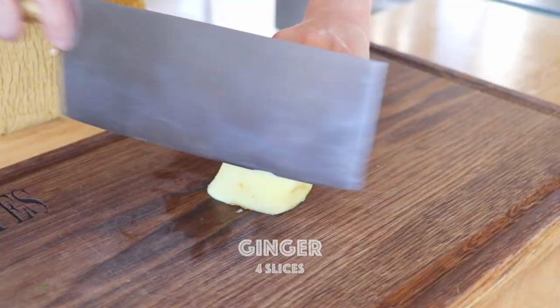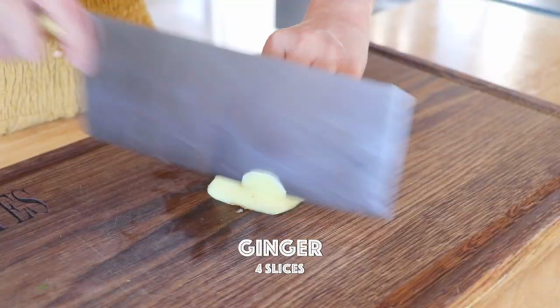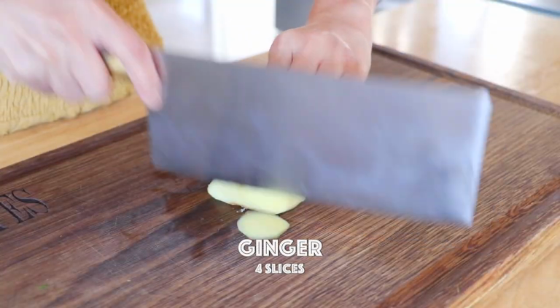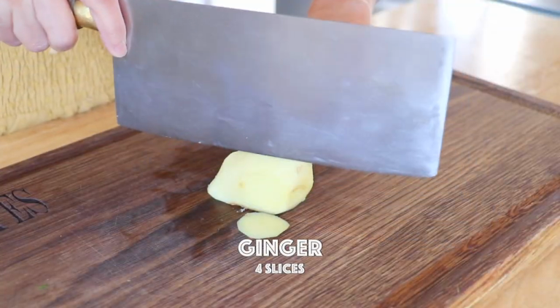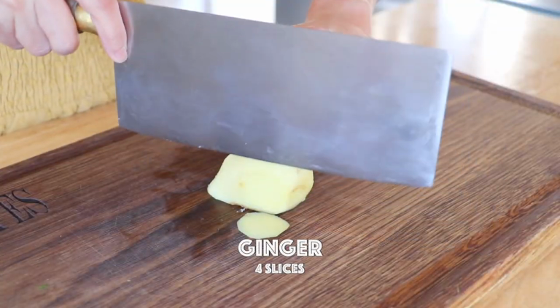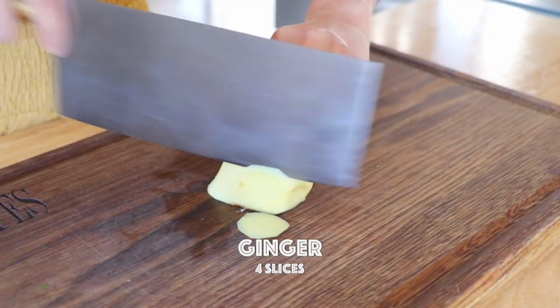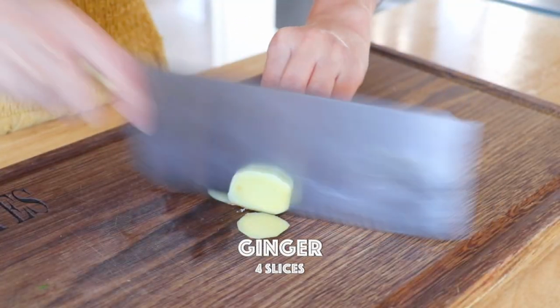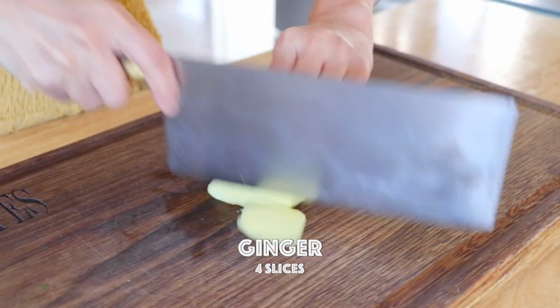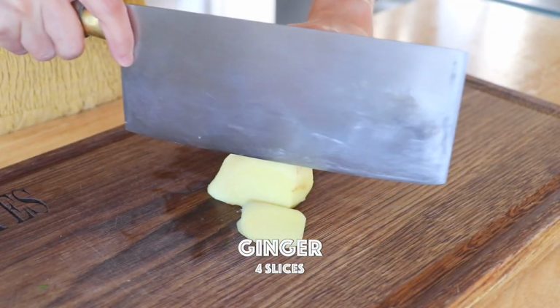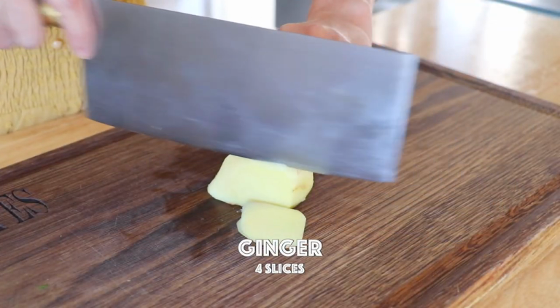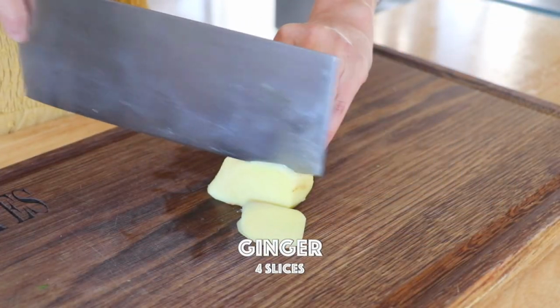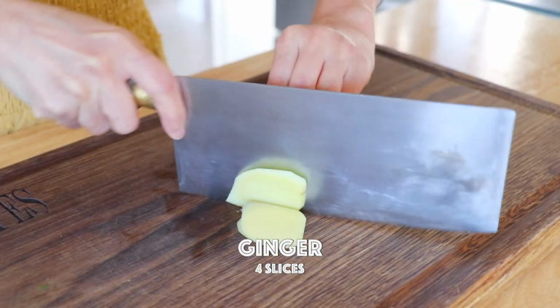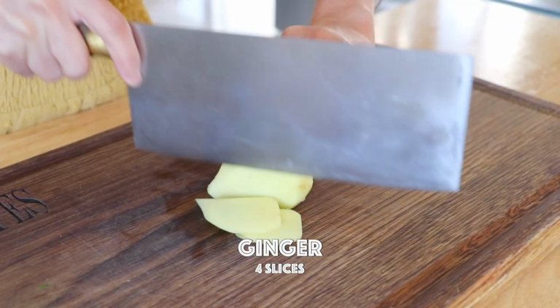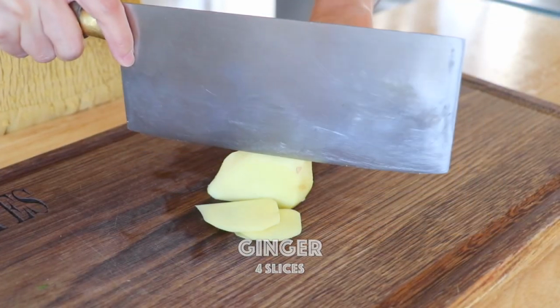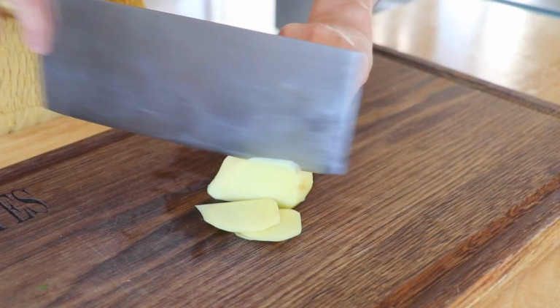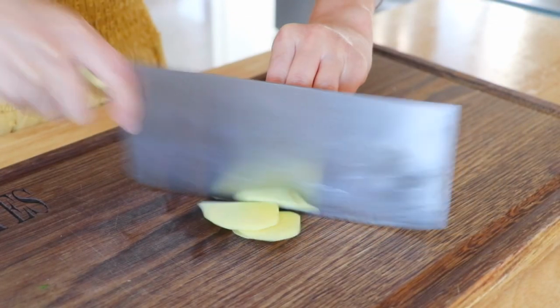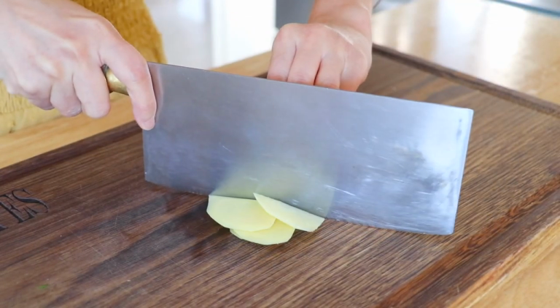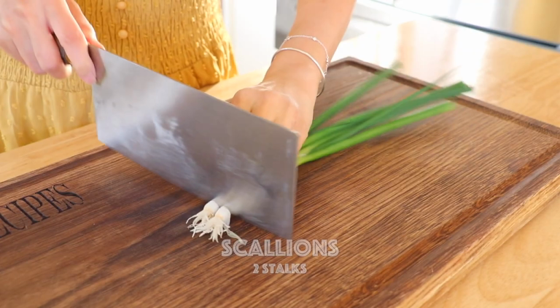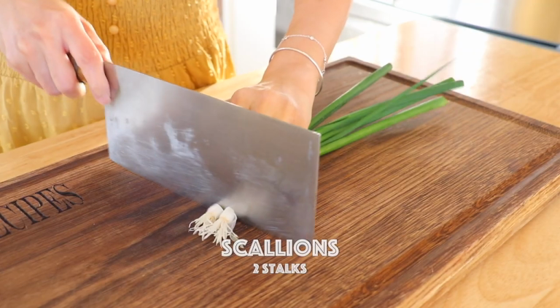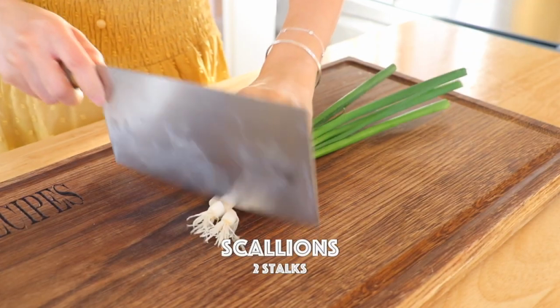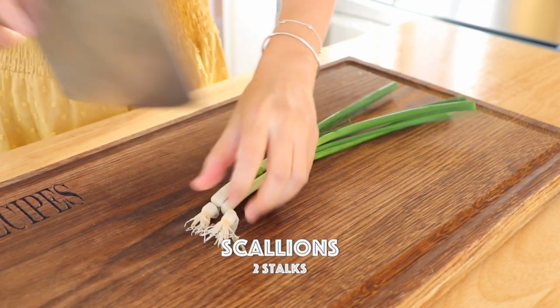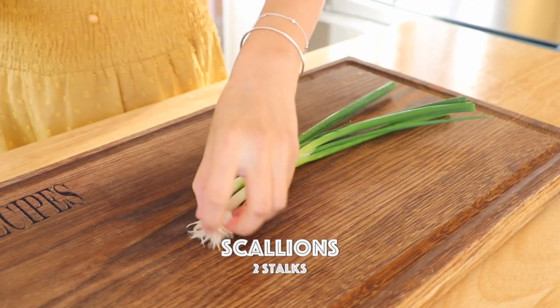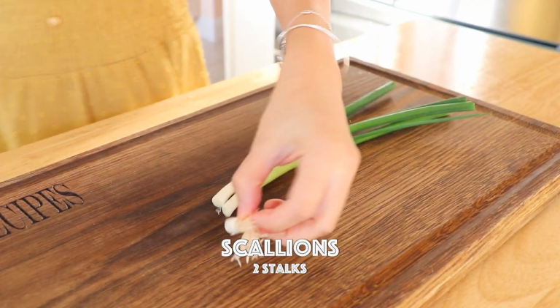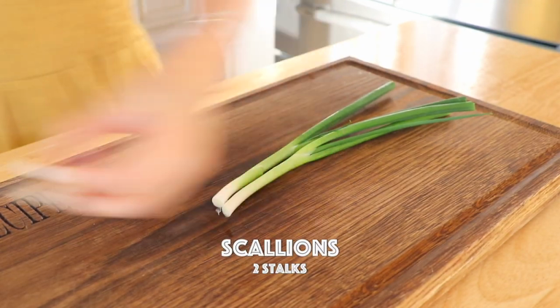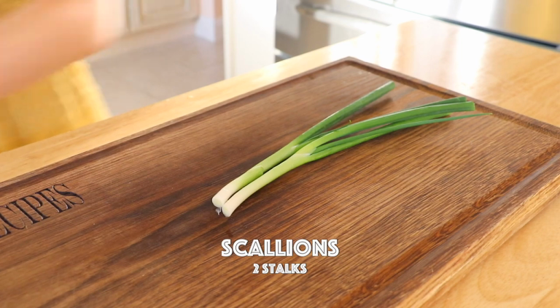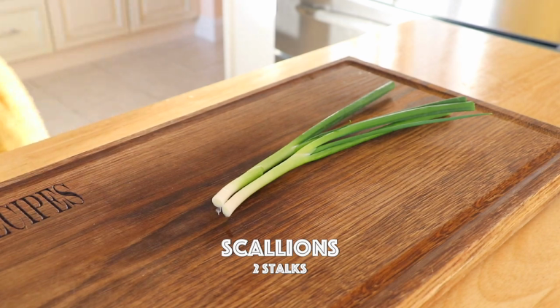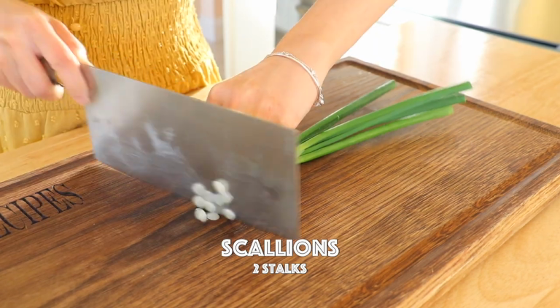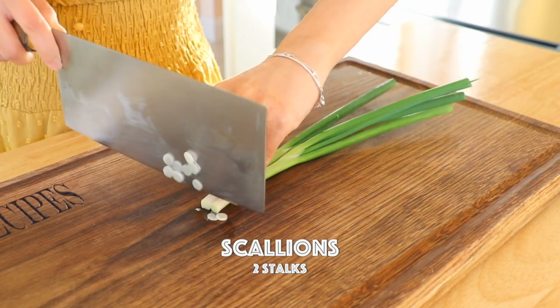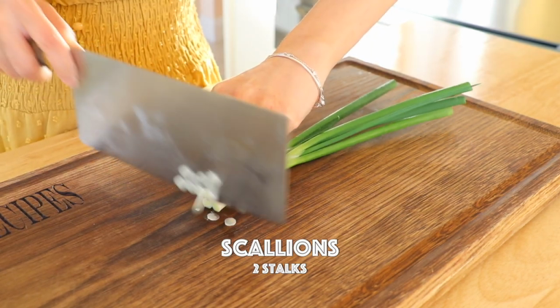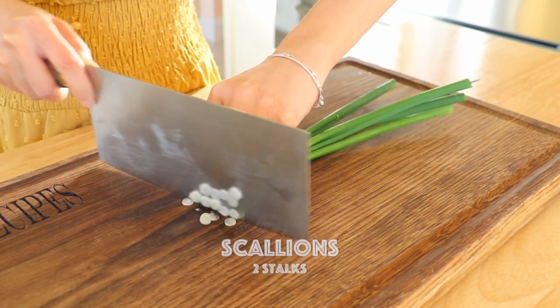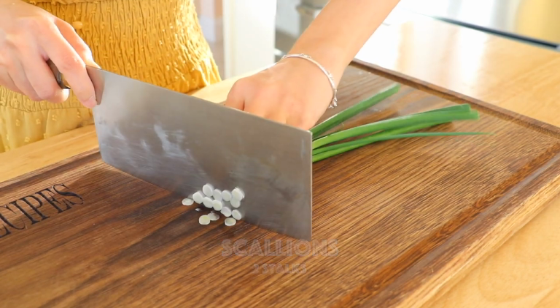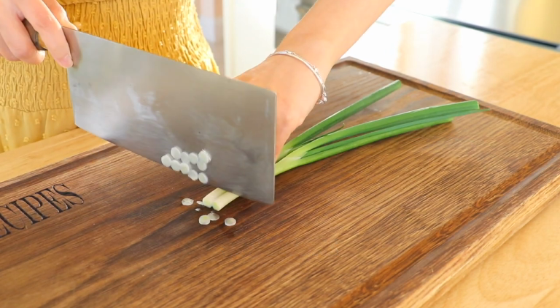Slice the ginger. Thanks to my little soup chefs. I'm going to do the rest now. Now slice the scallions.